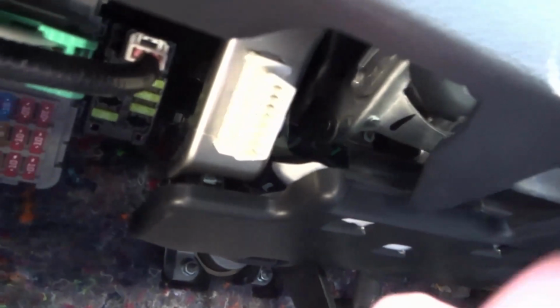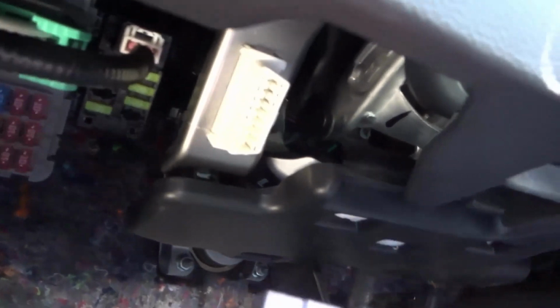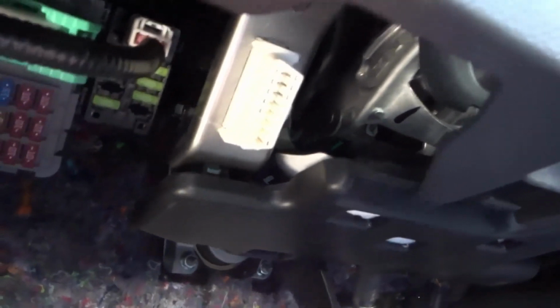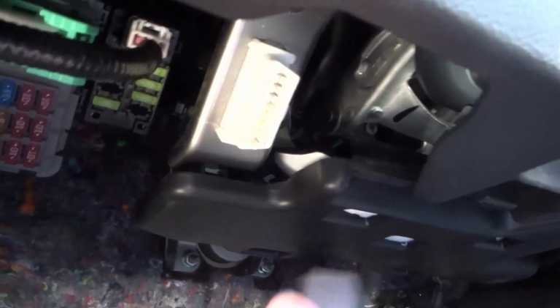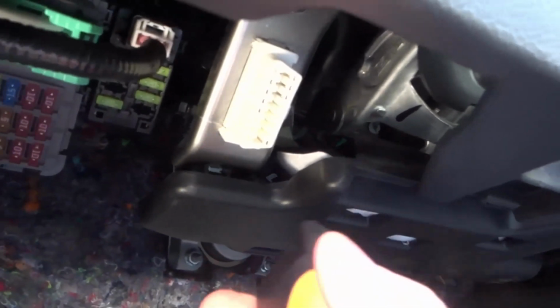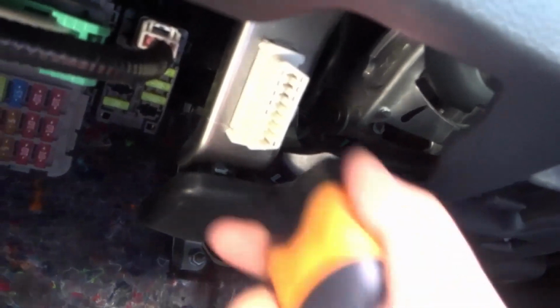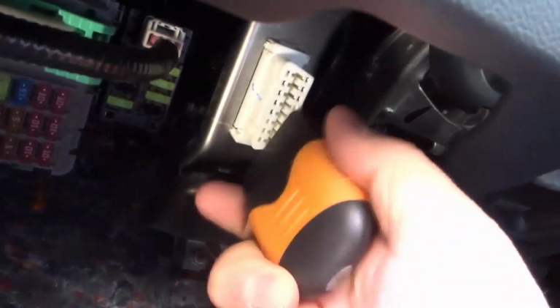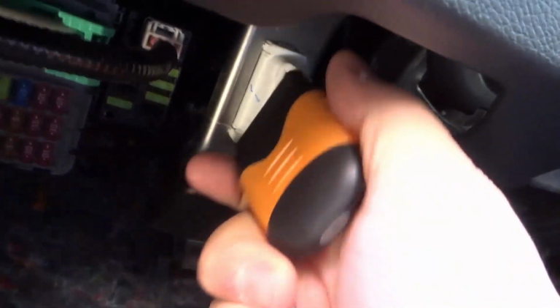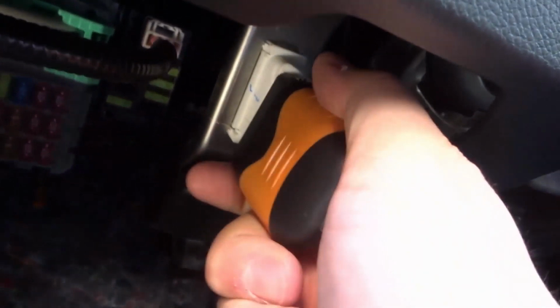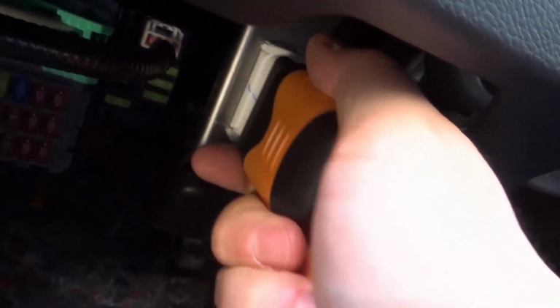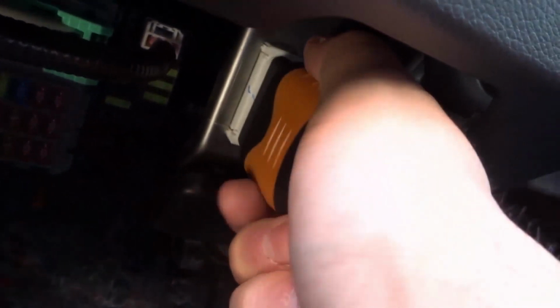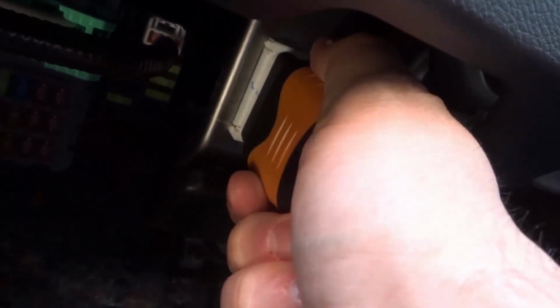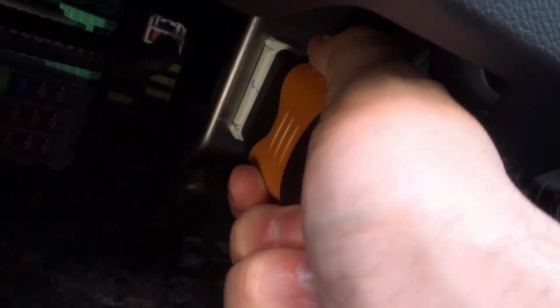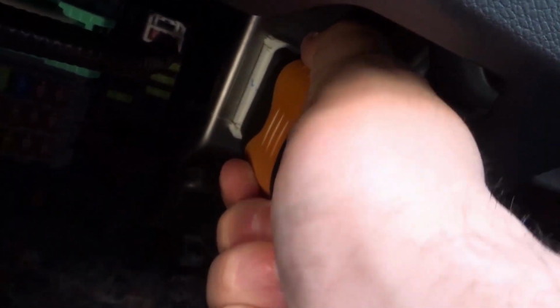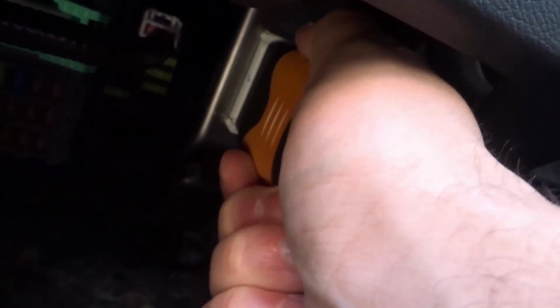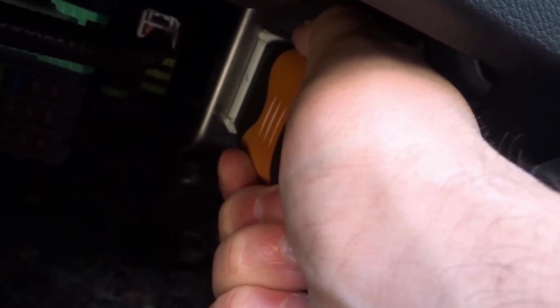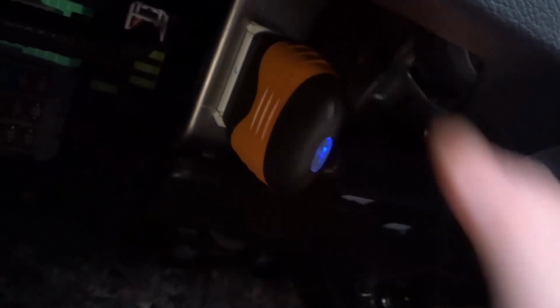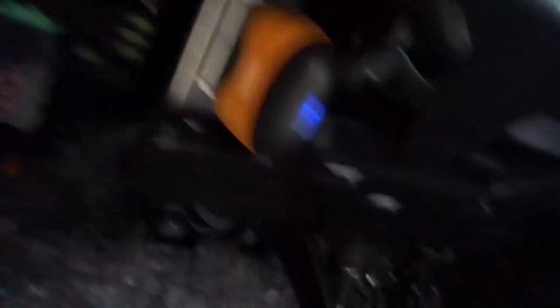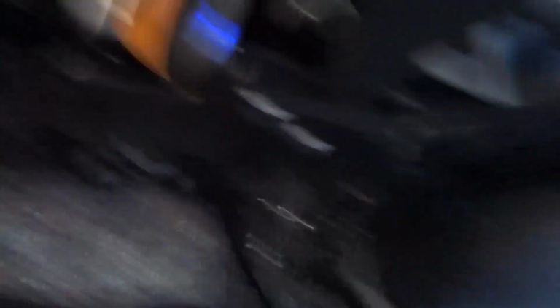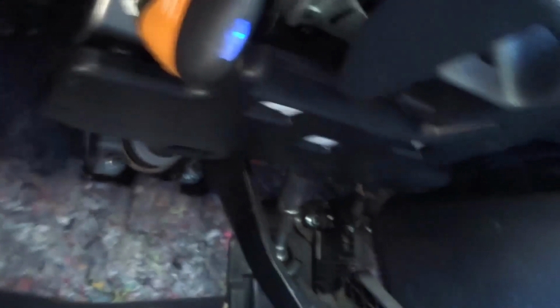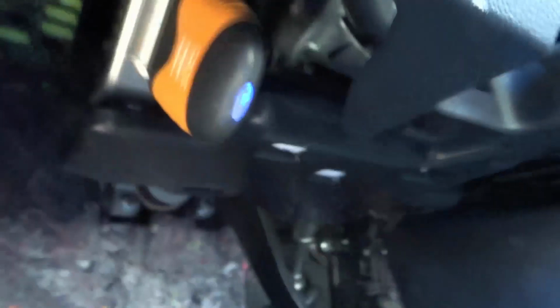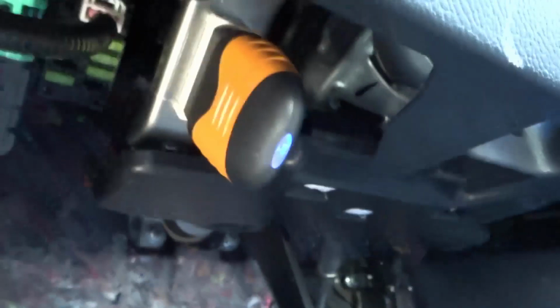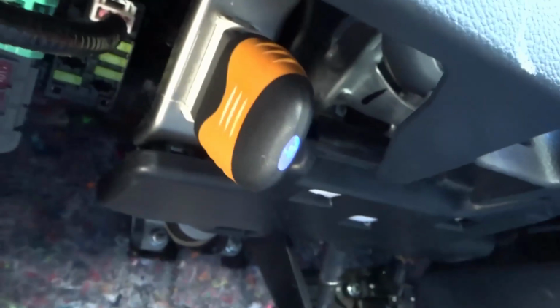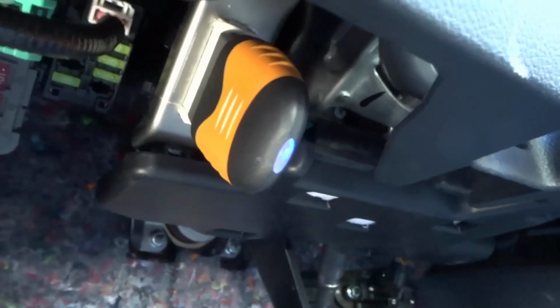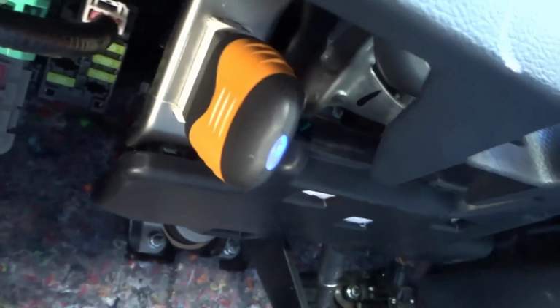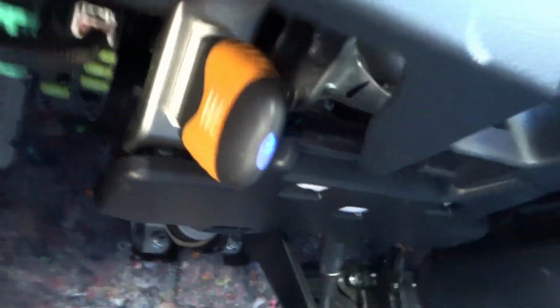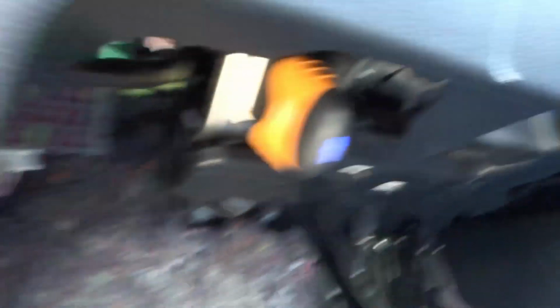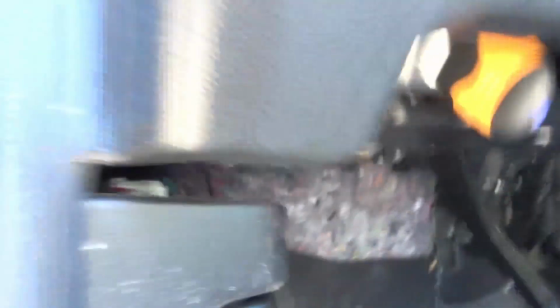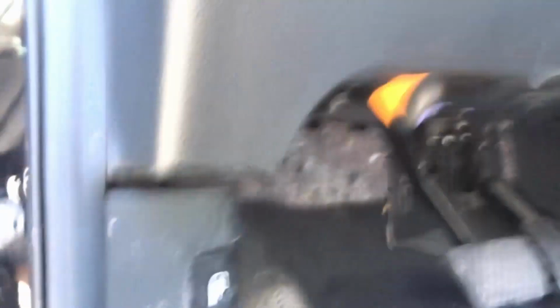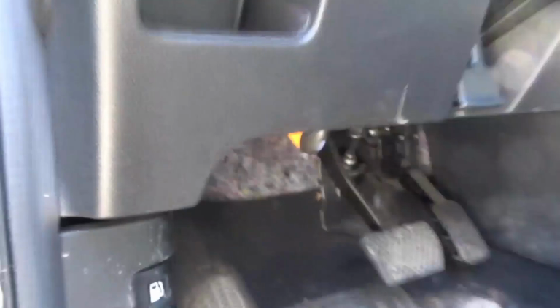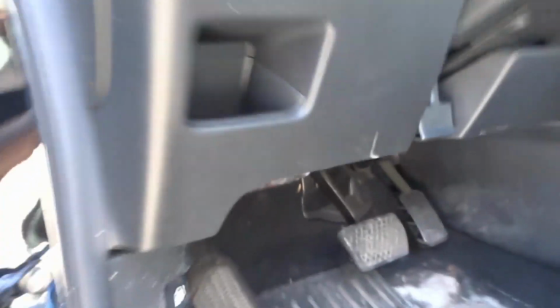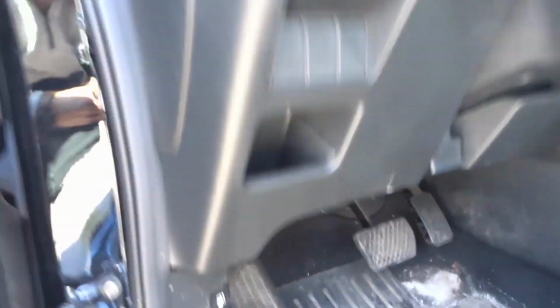What we're going to do is just take this and plug it in just like that. It's a nice secure plug. You can see it lights up, so you know that it's working properly.